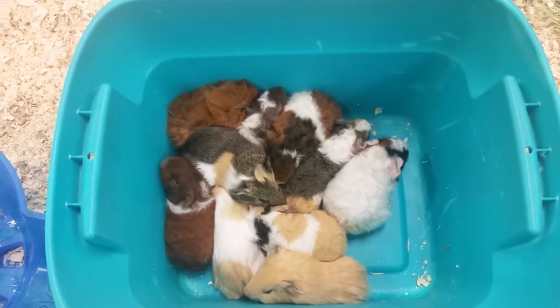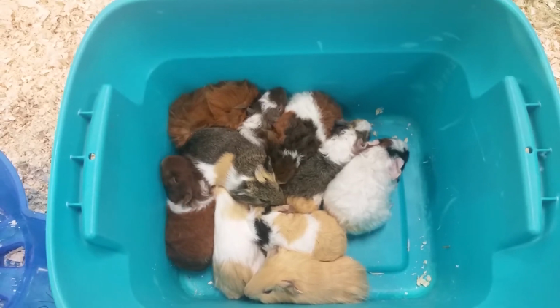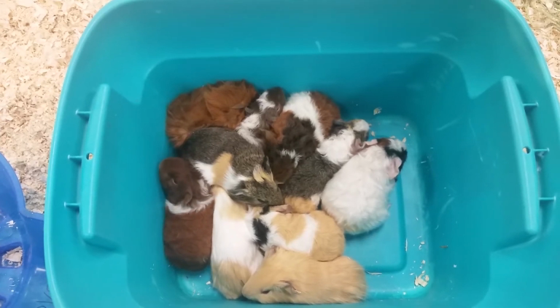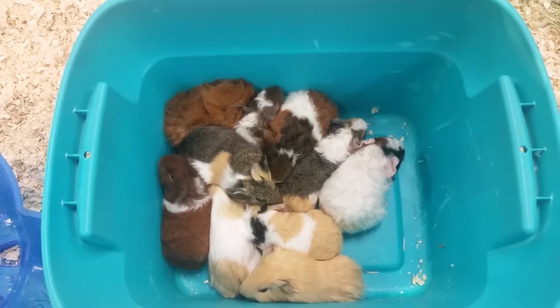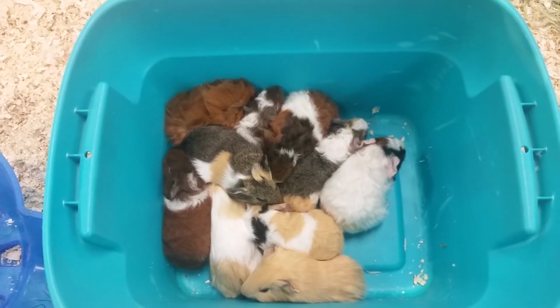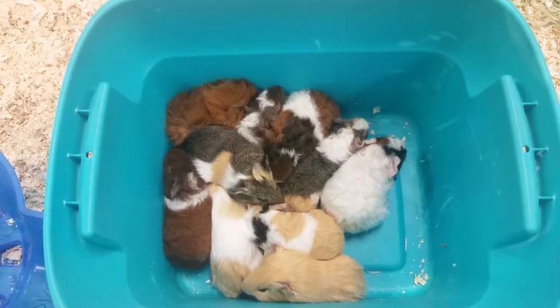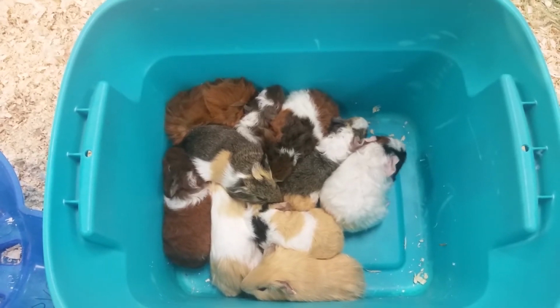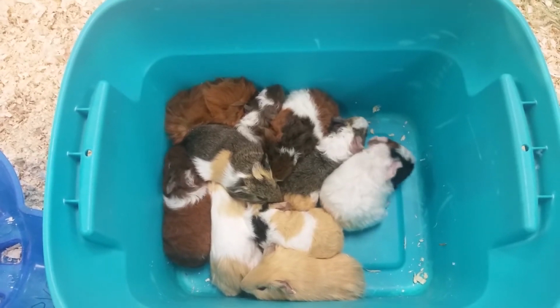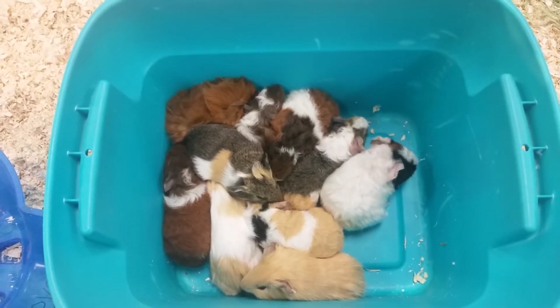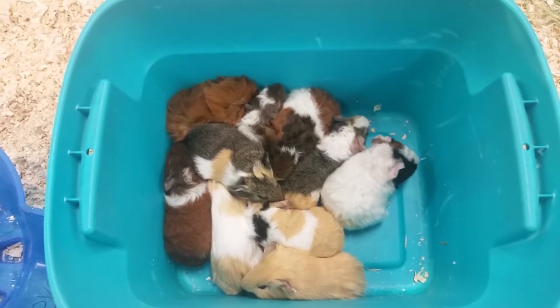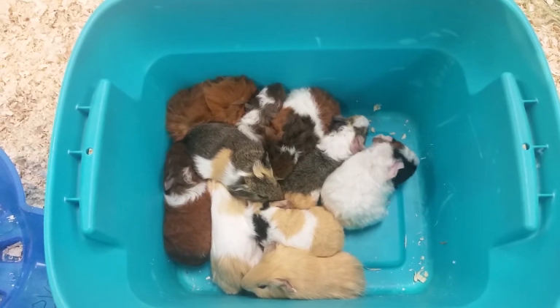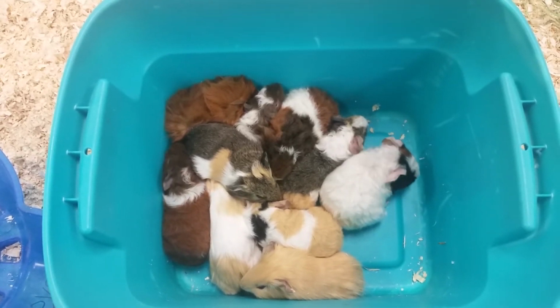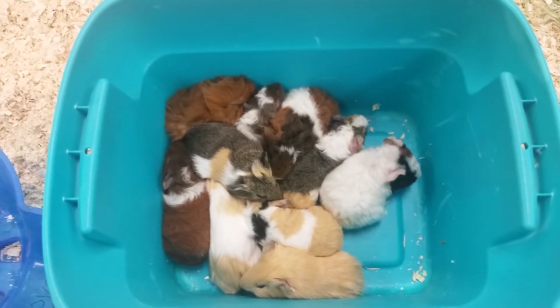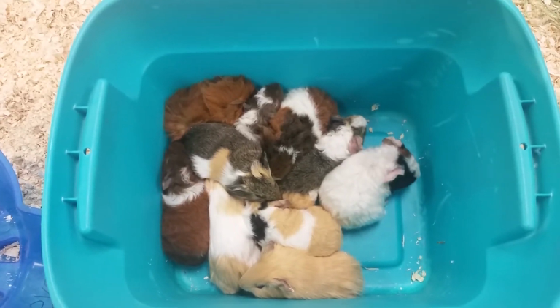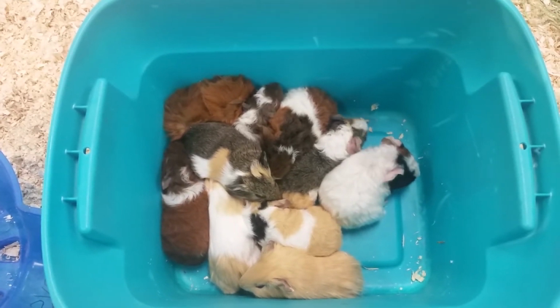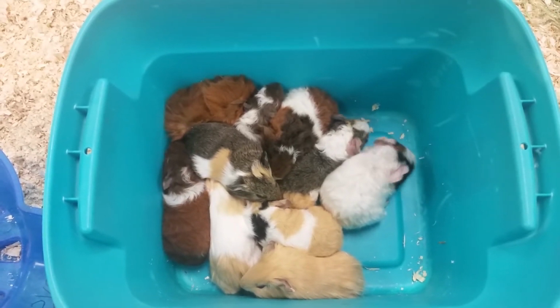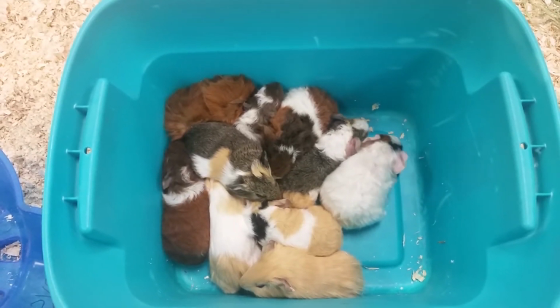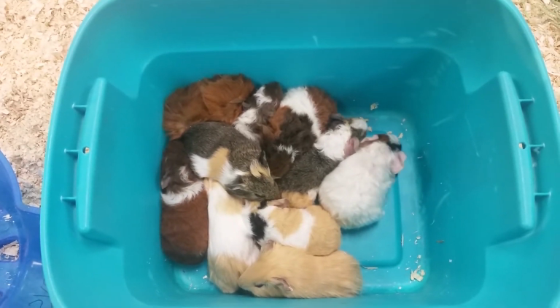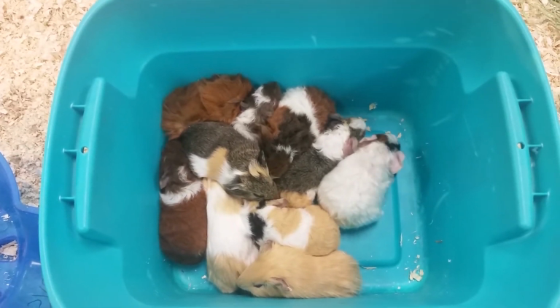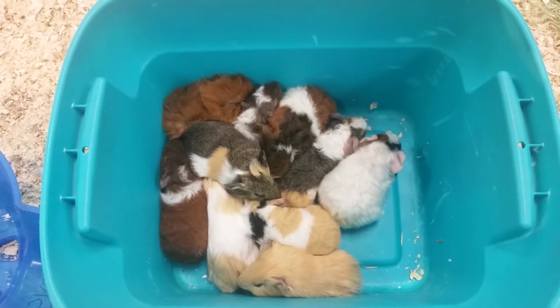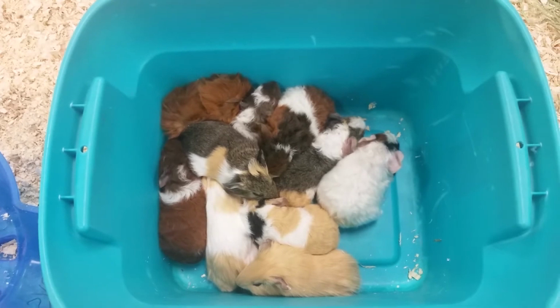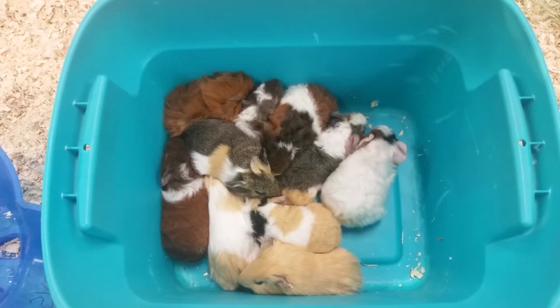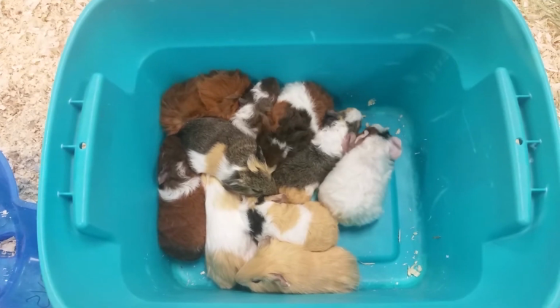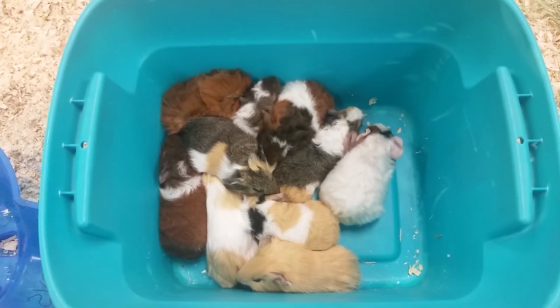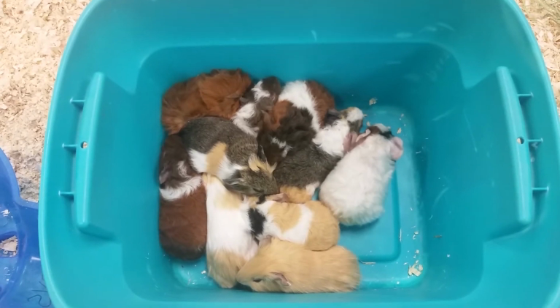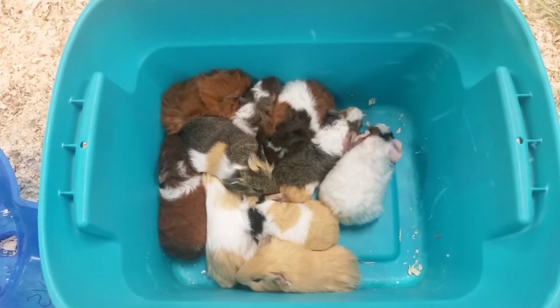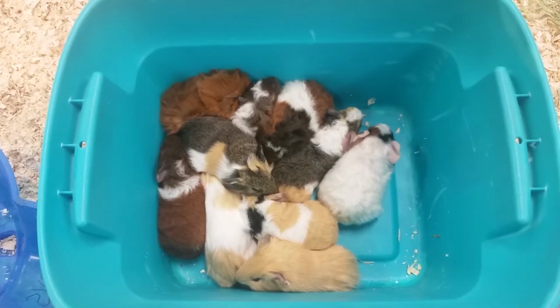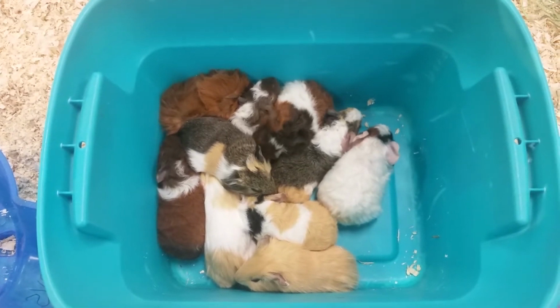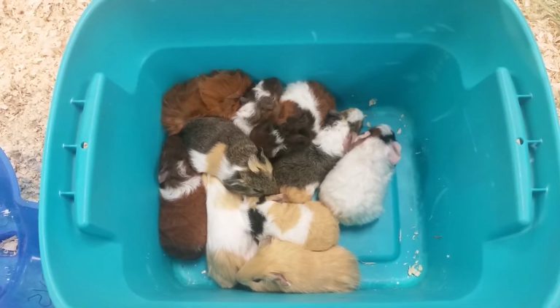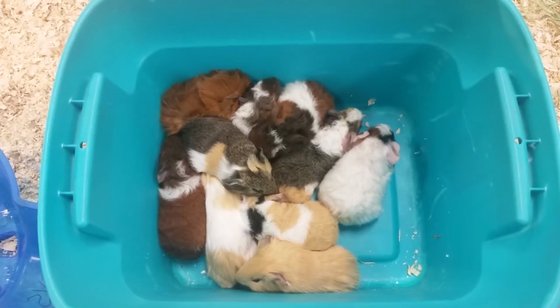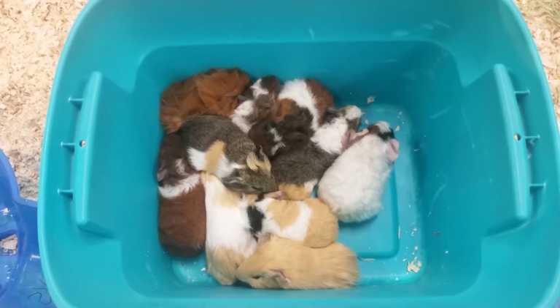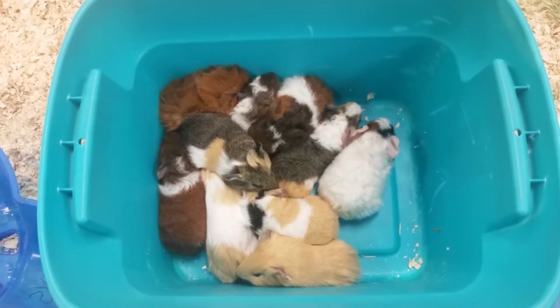Hello everyone and thank you for tuning into the Pet Expo YouTube channel. This is Barry, and we have some wonderful little guinea pigs coming out today.